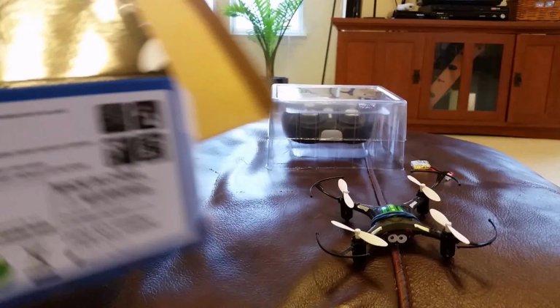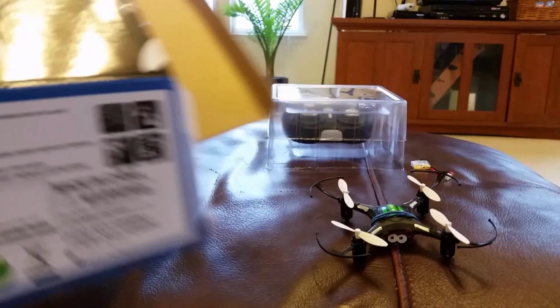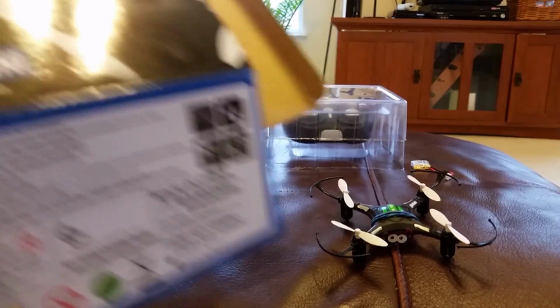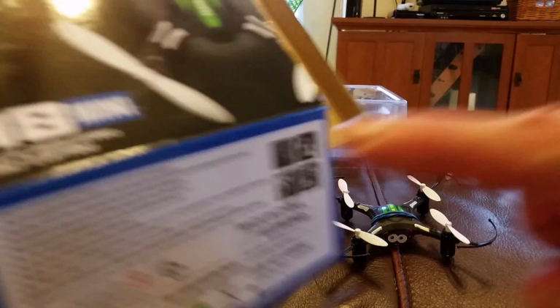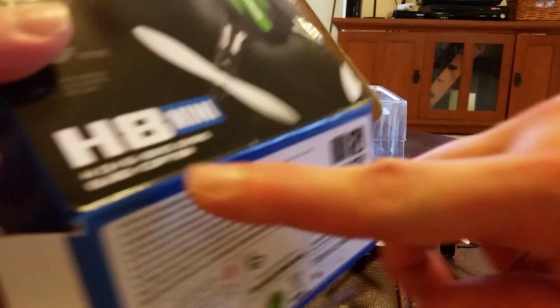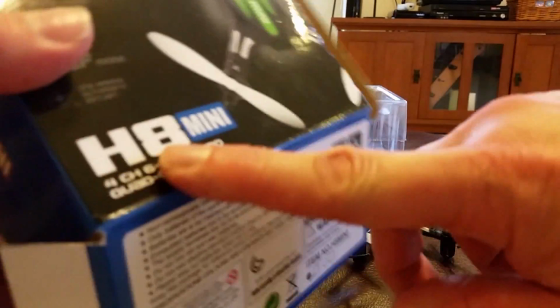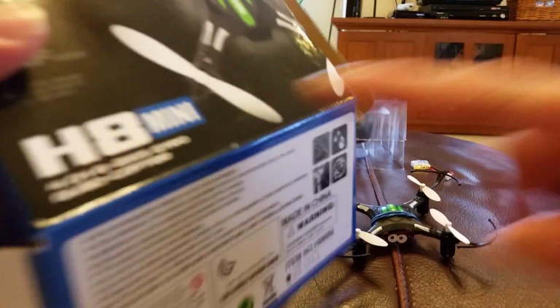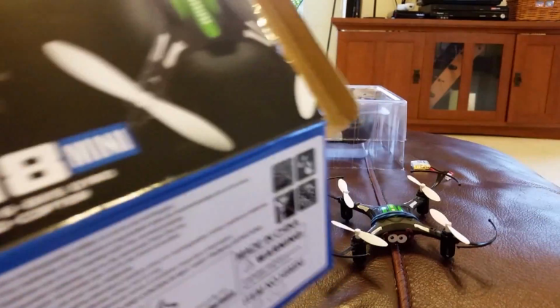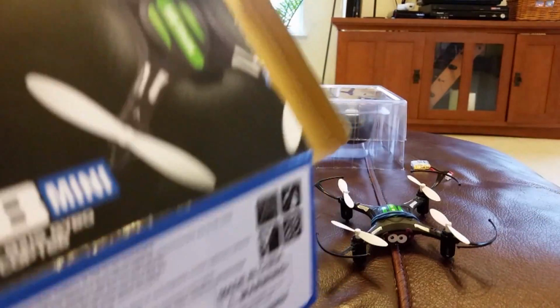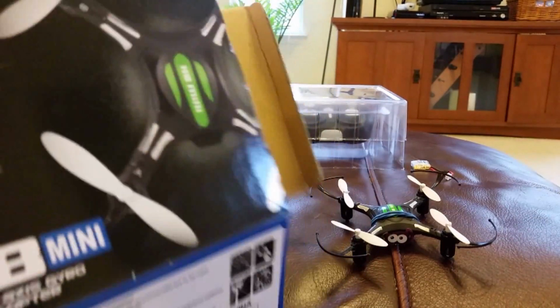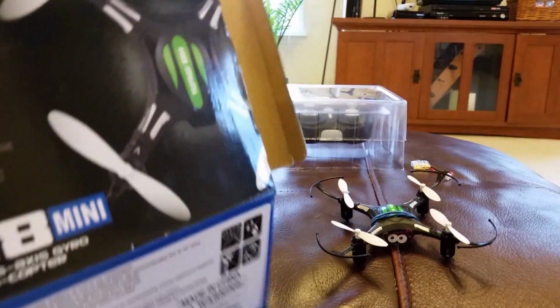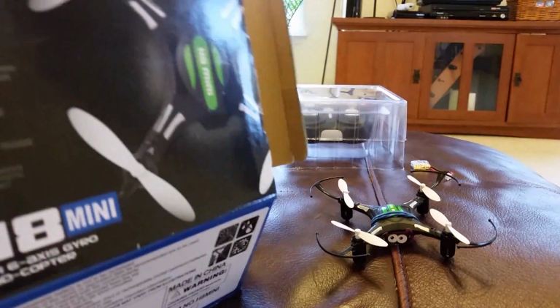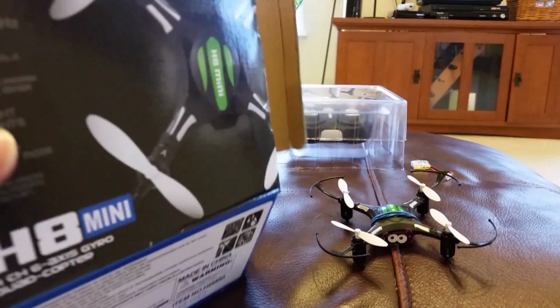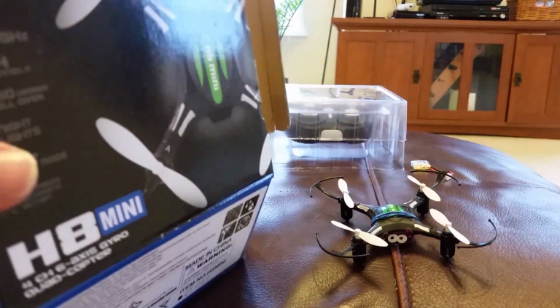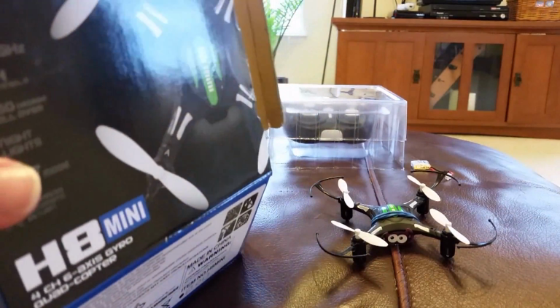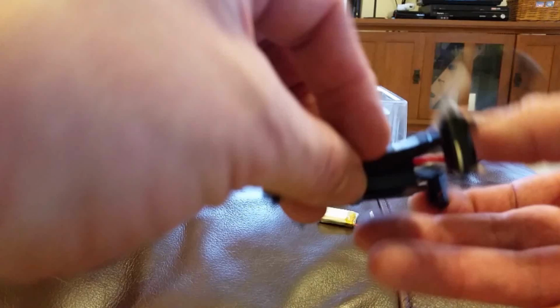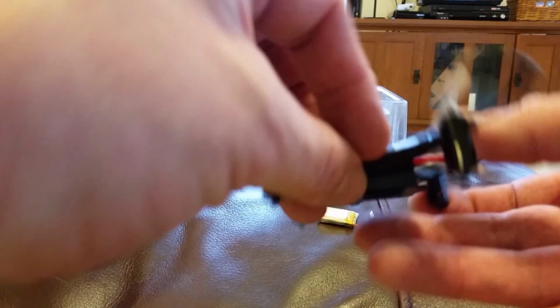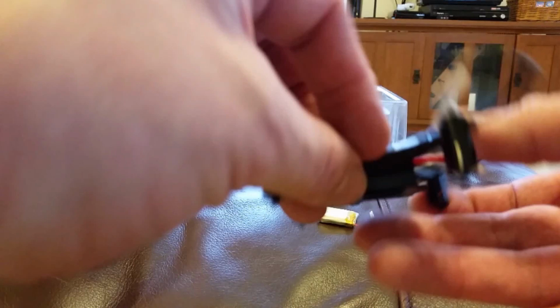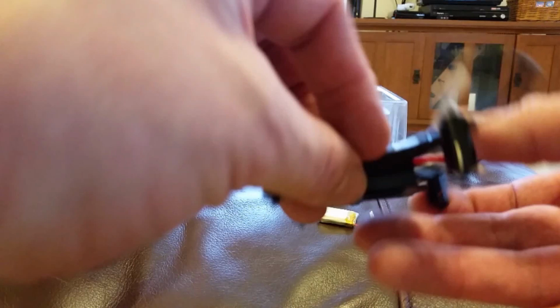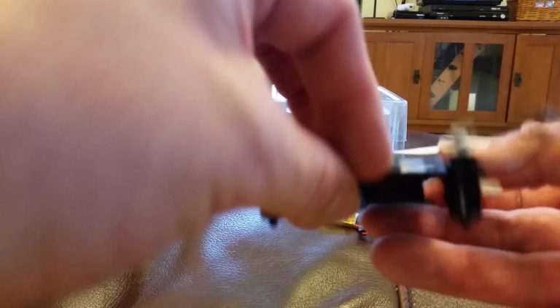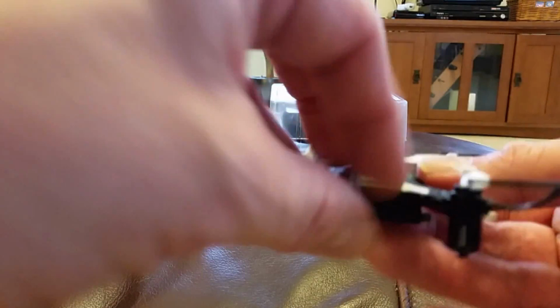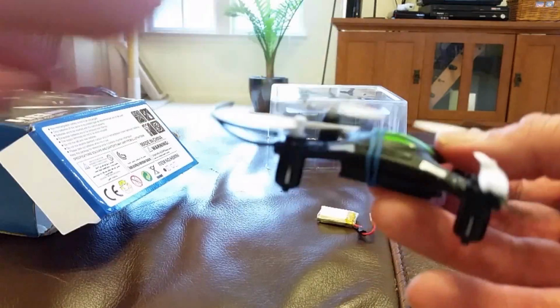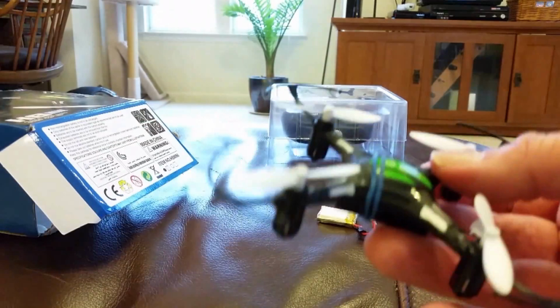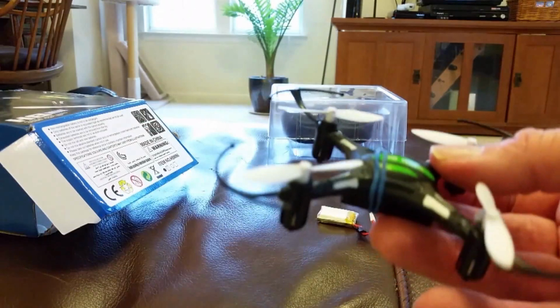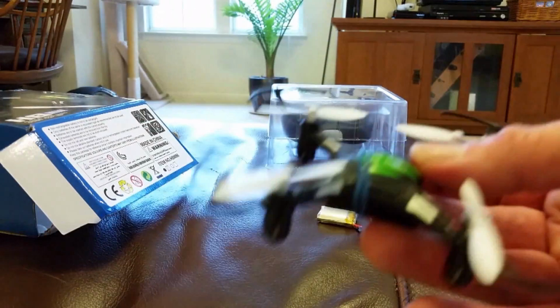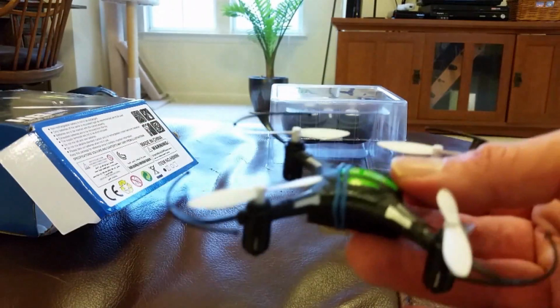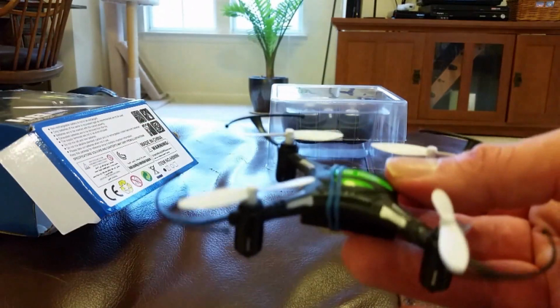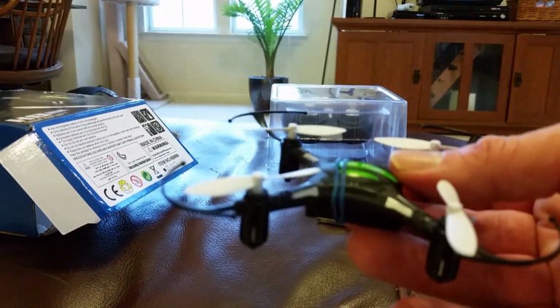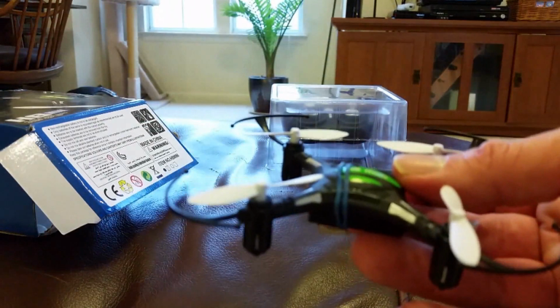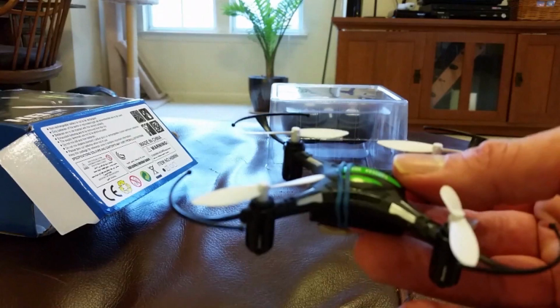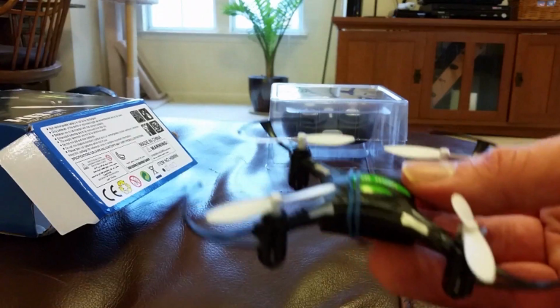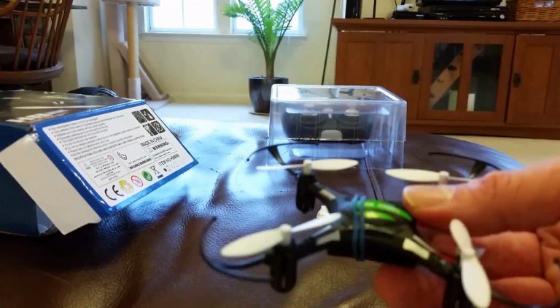This is the H8 Mini. First of all, this little thing is powerful.